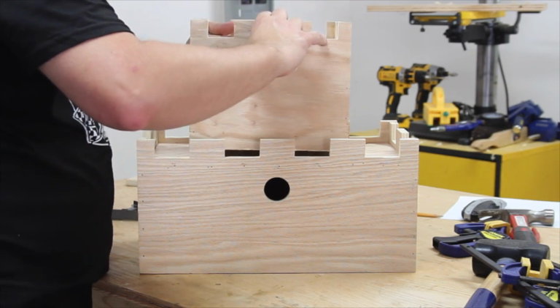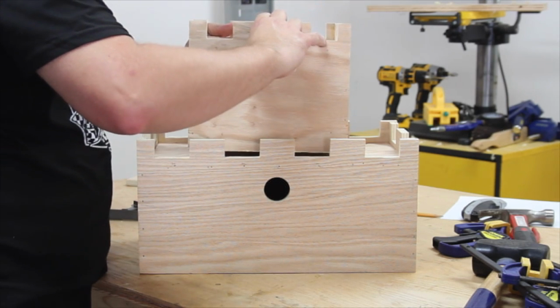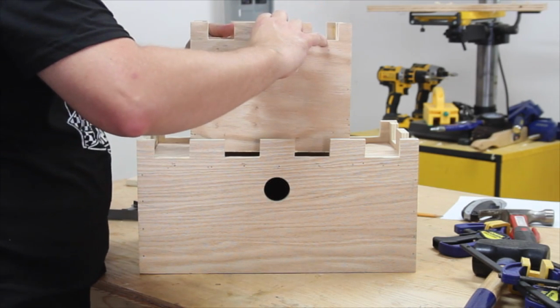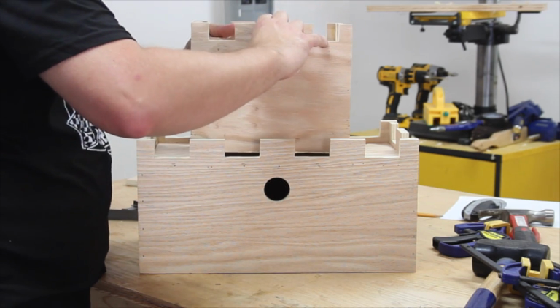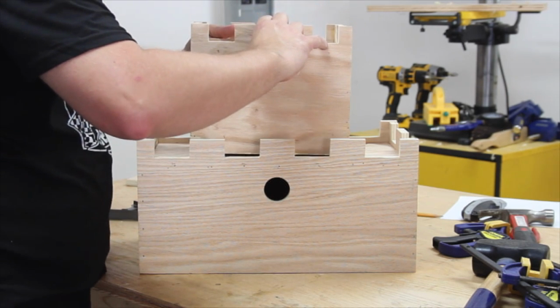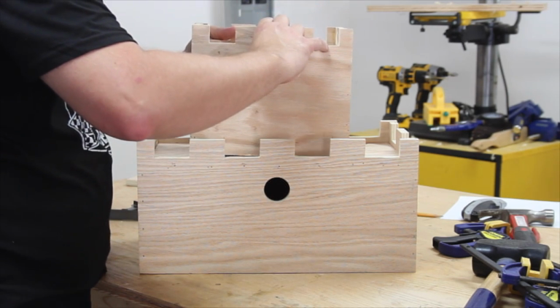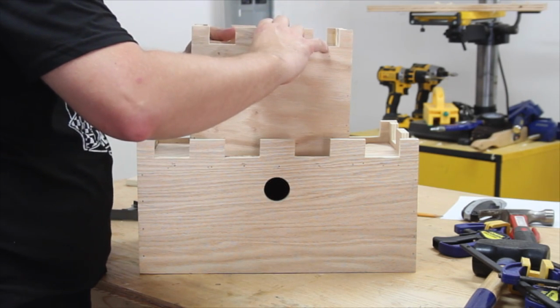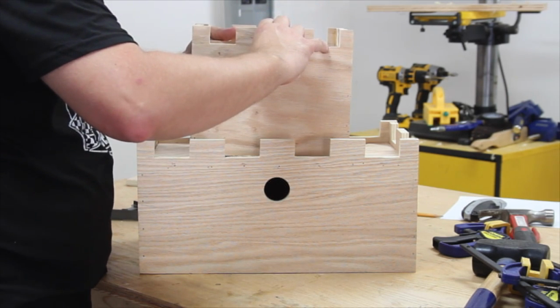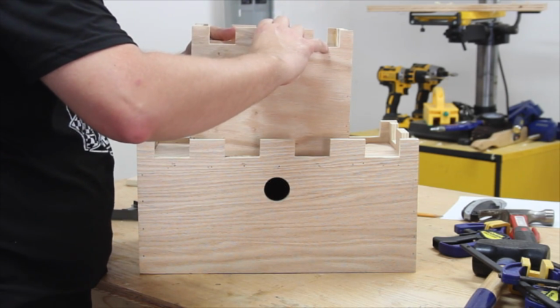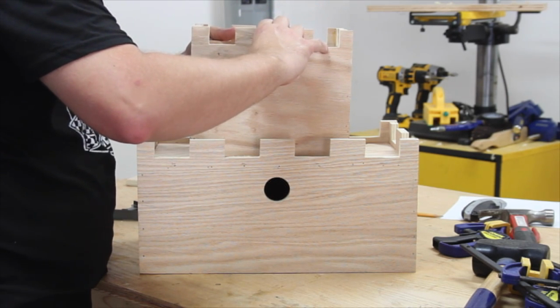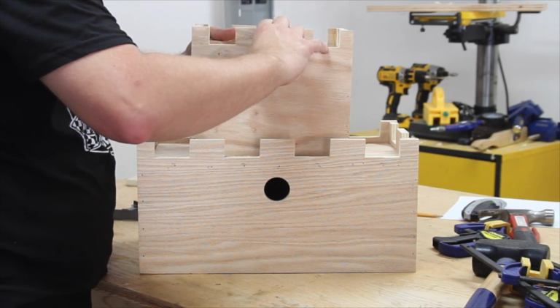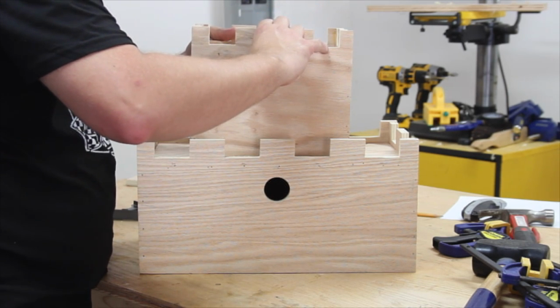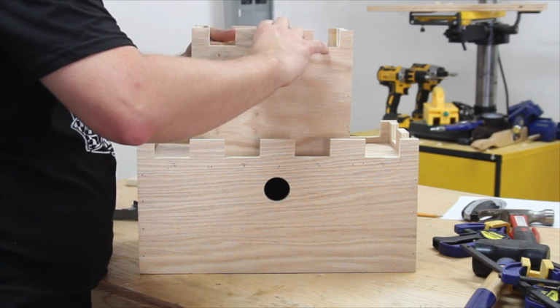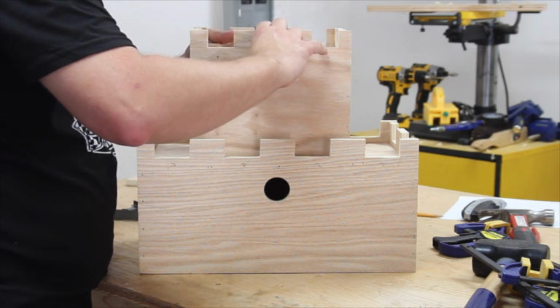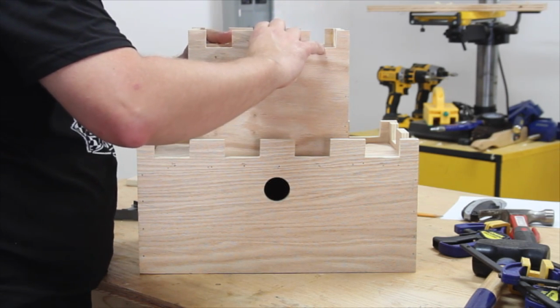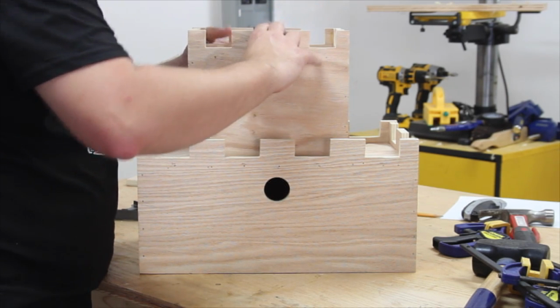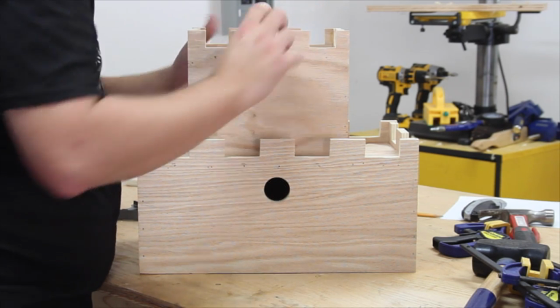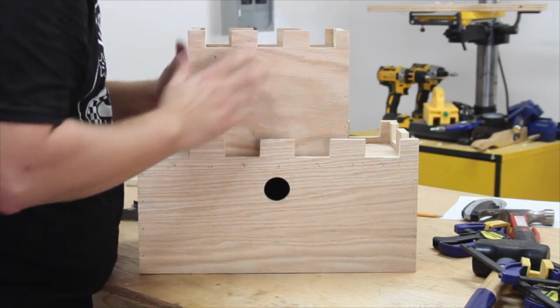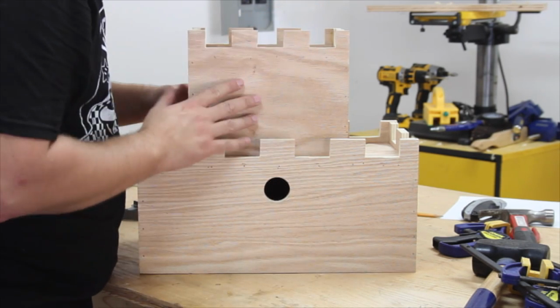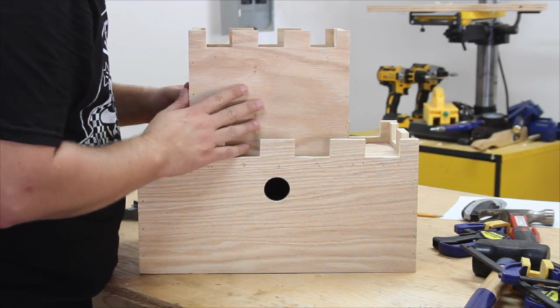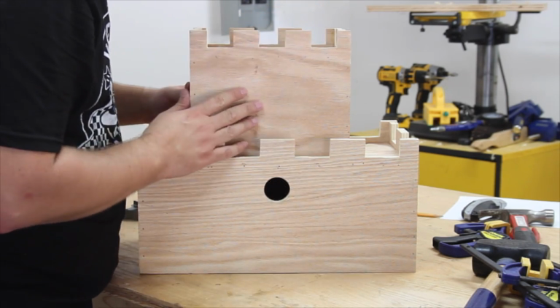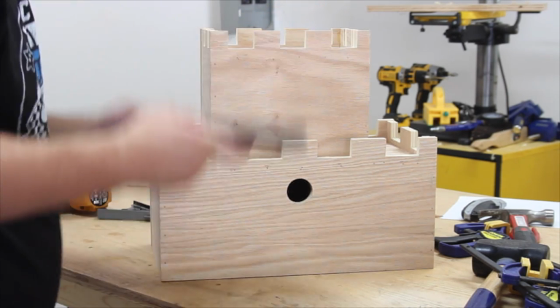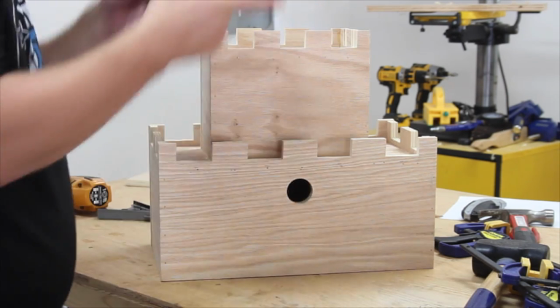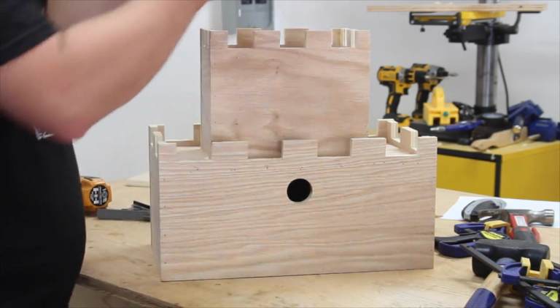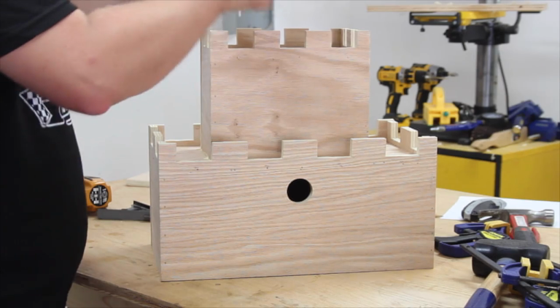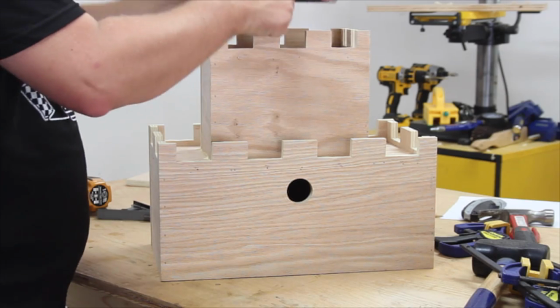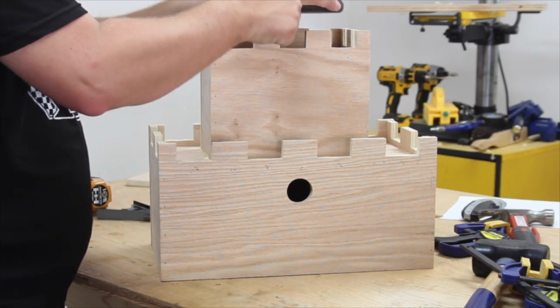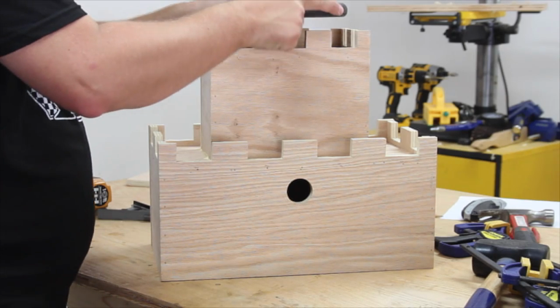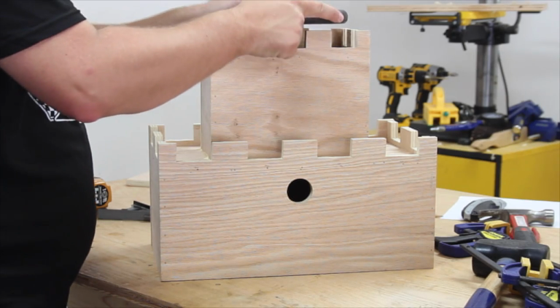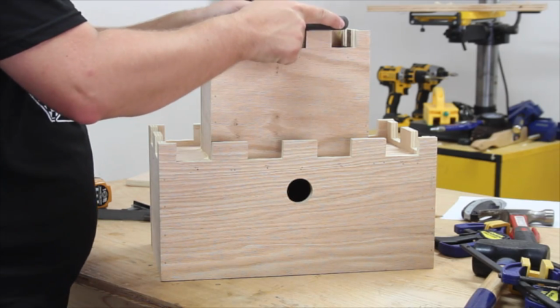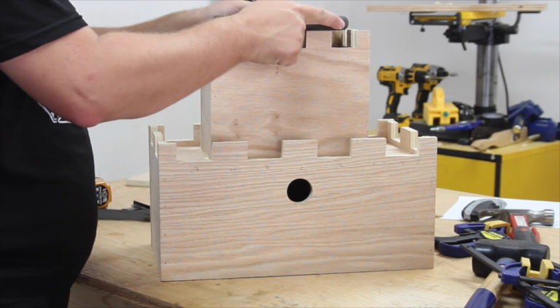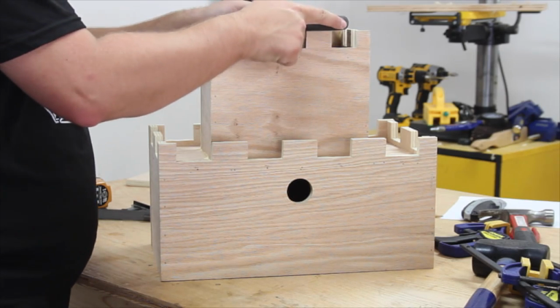I glued the top section to the roof of the bottom section and used a few weights to clamp them together until they dried.